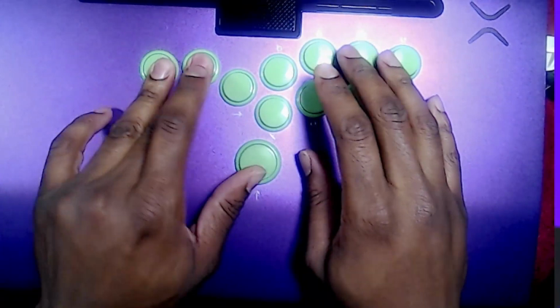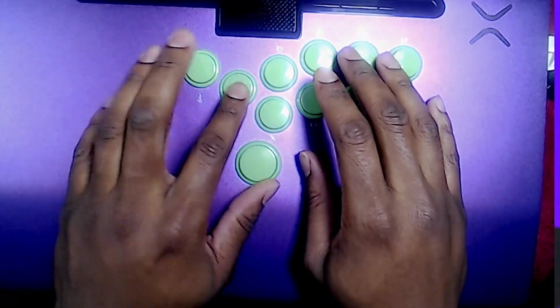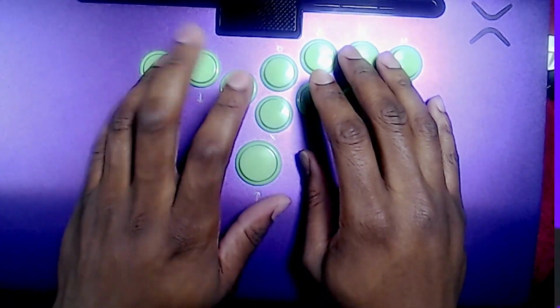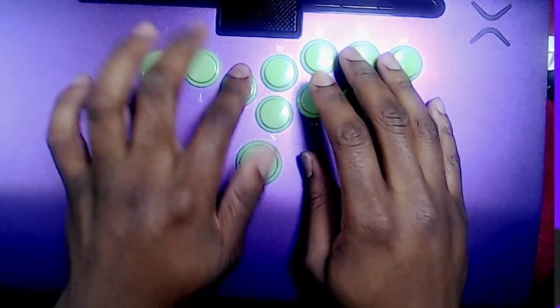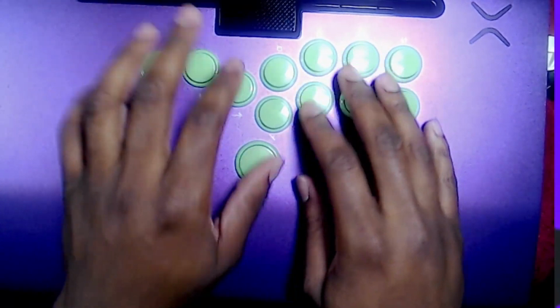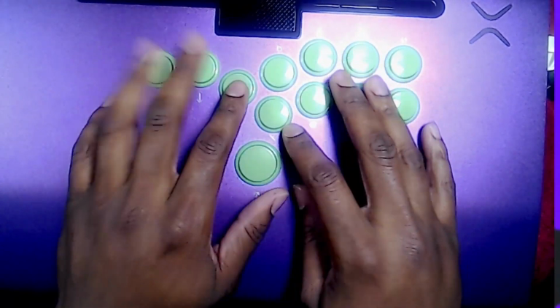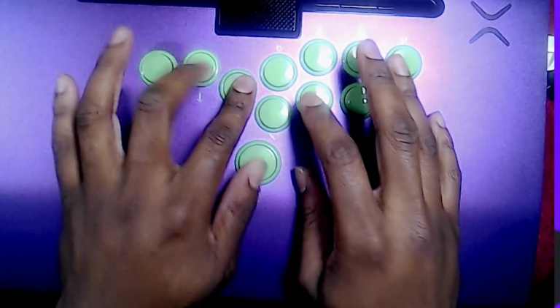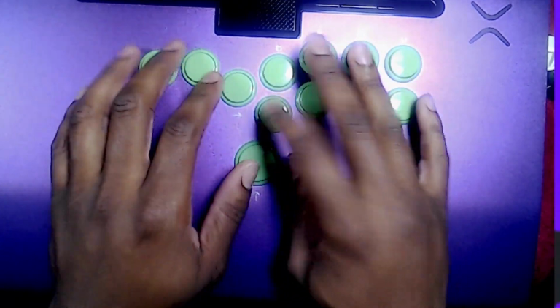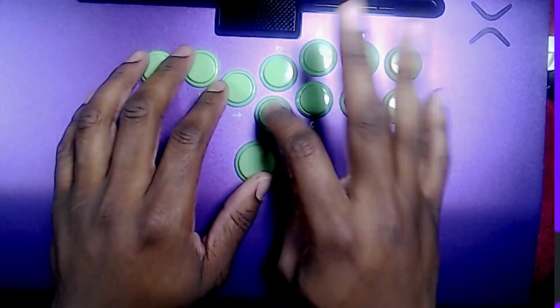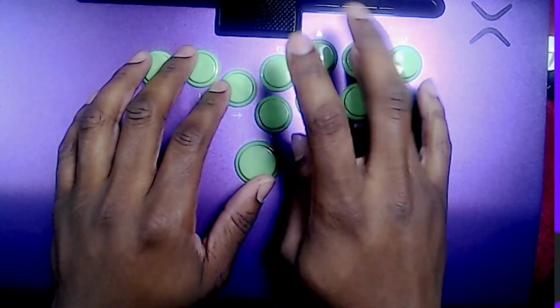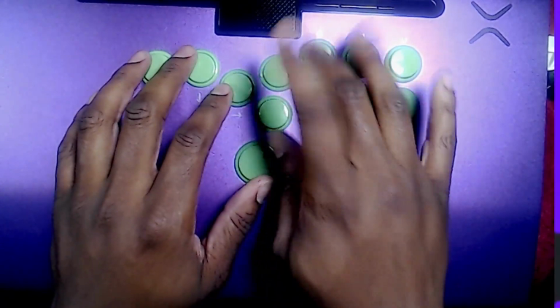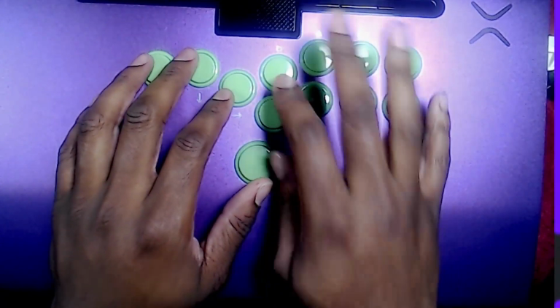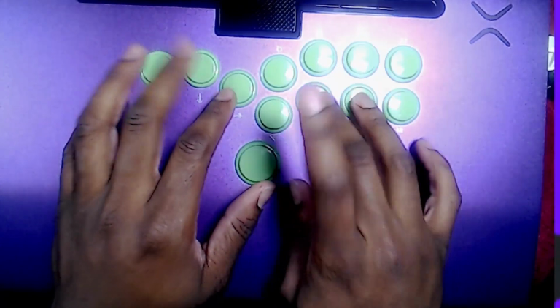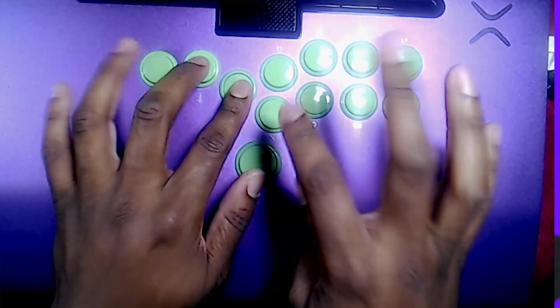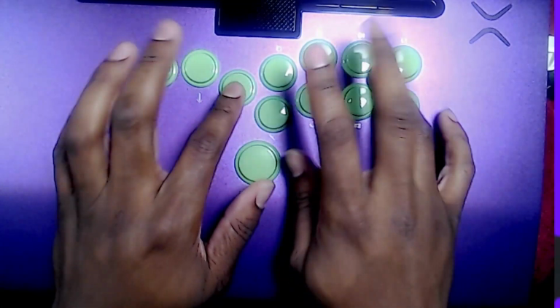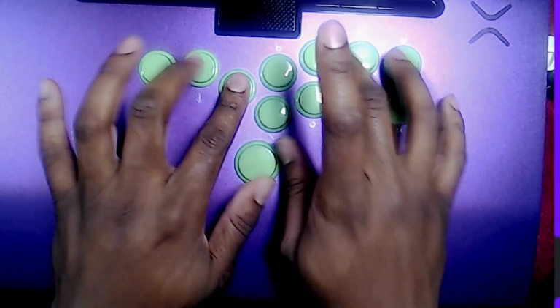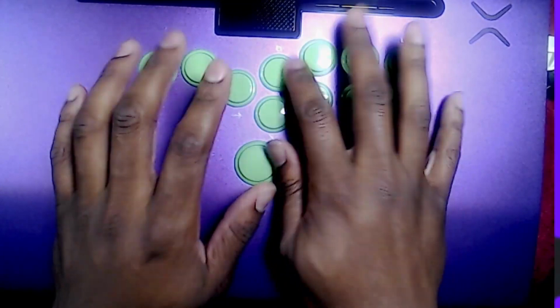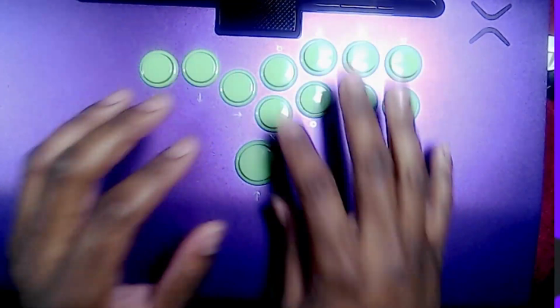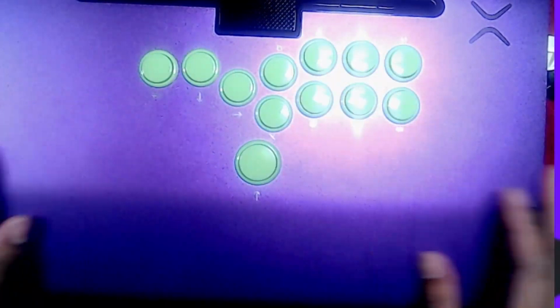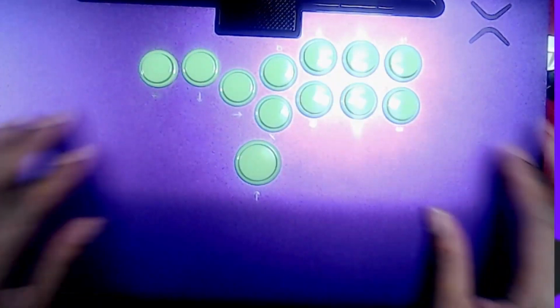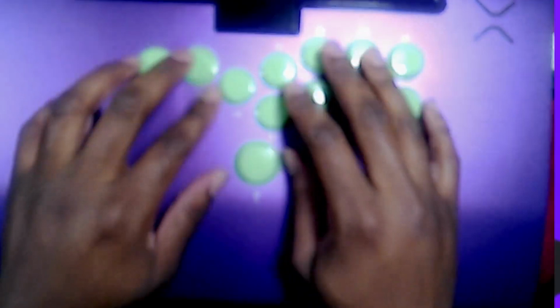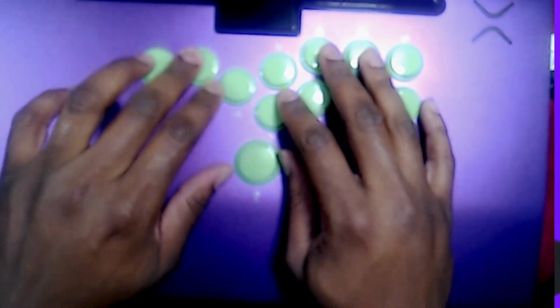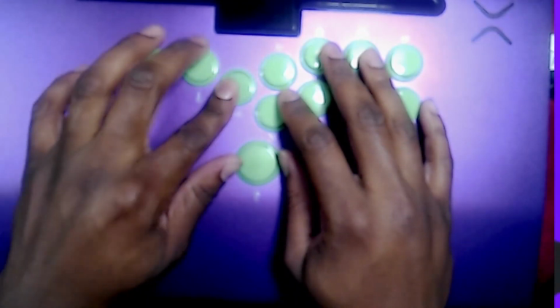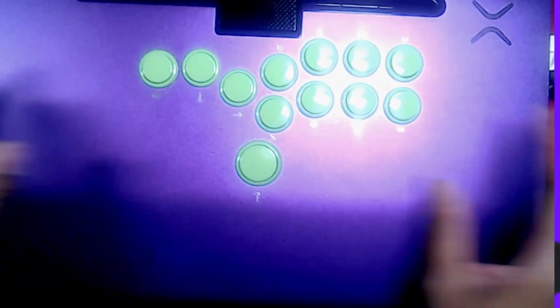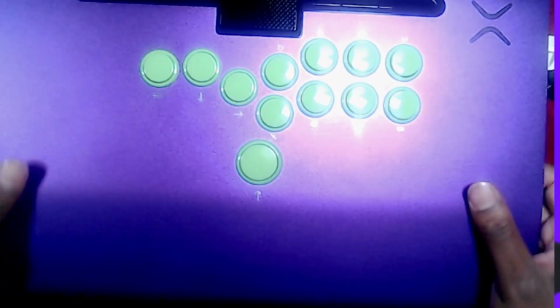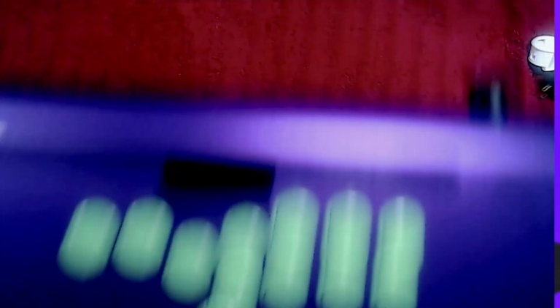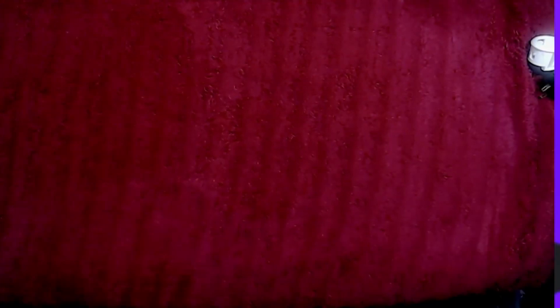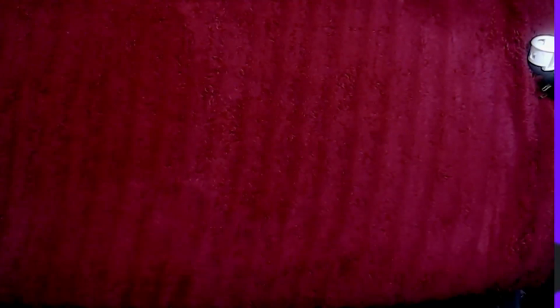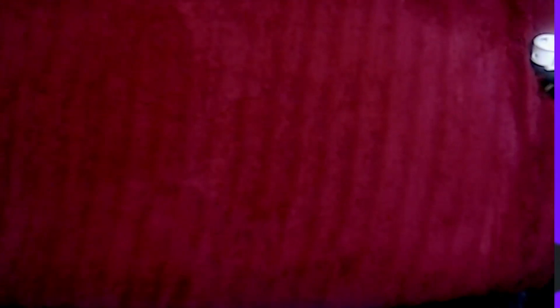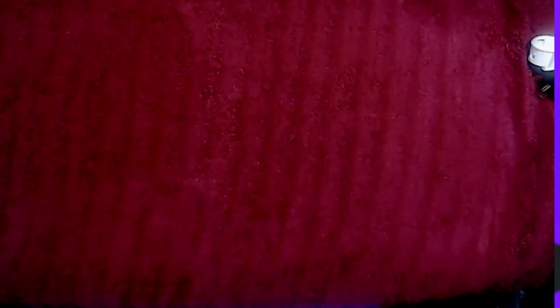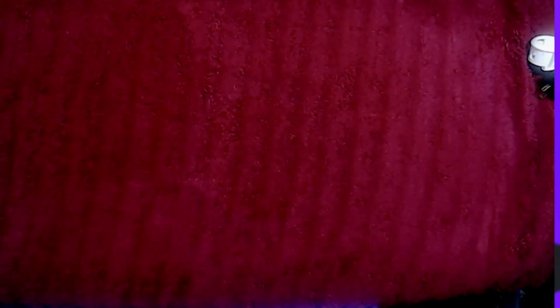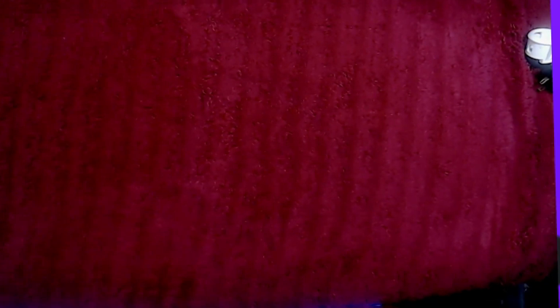Like I said, modding — just like everything else with this controller — easy, great, and just a pleasure.